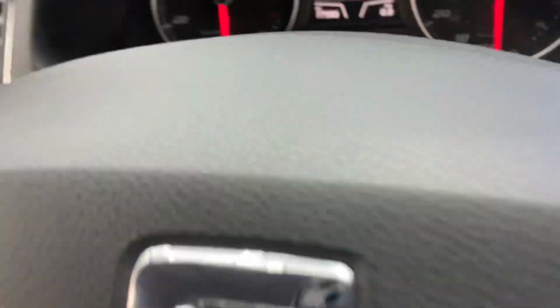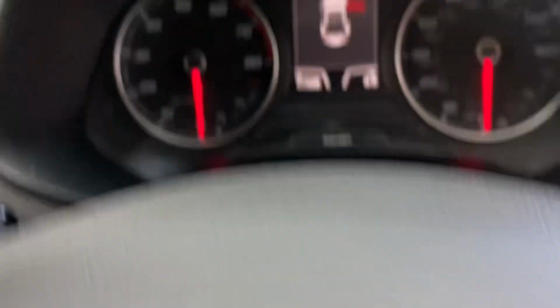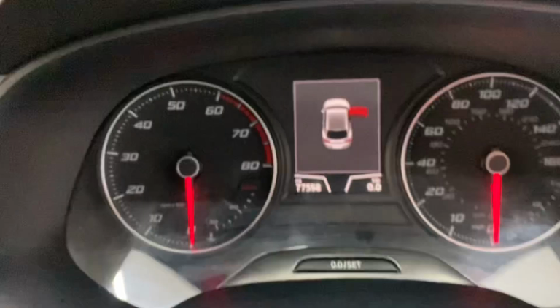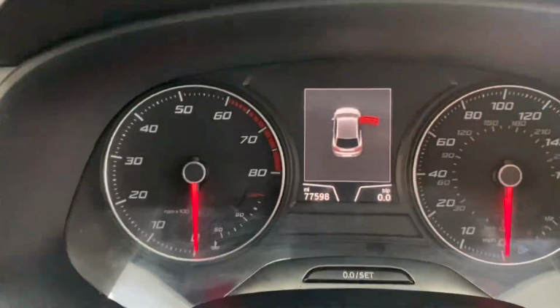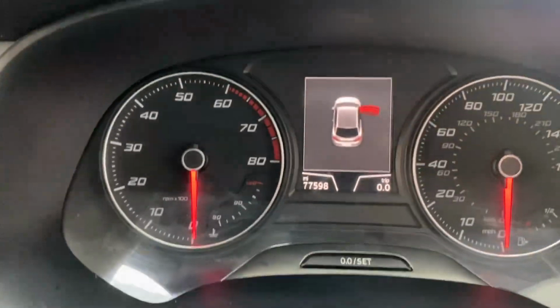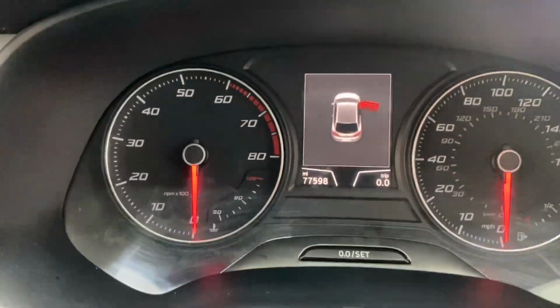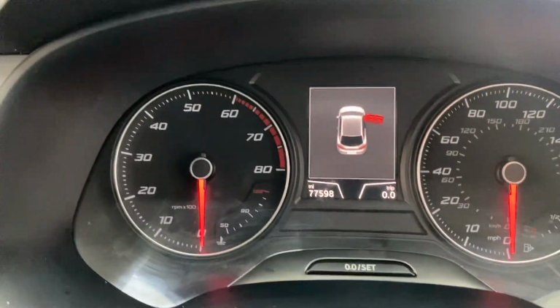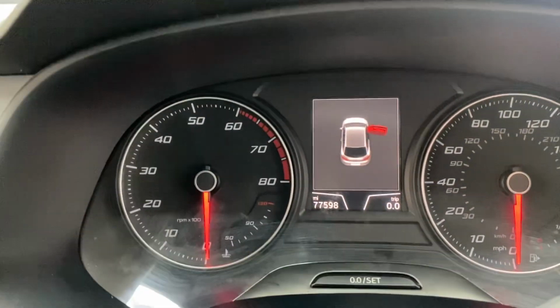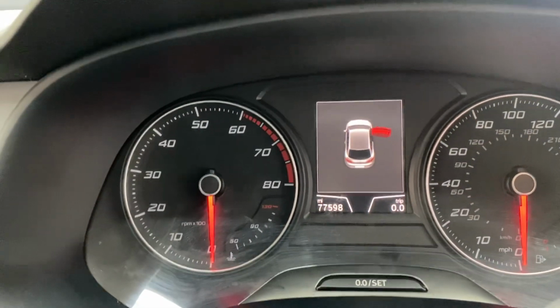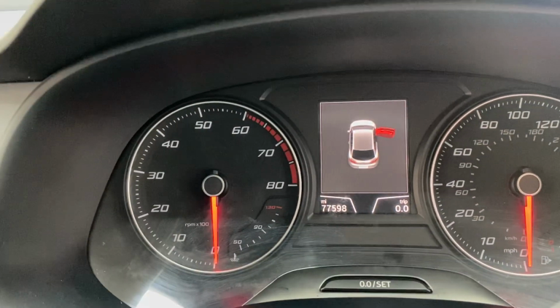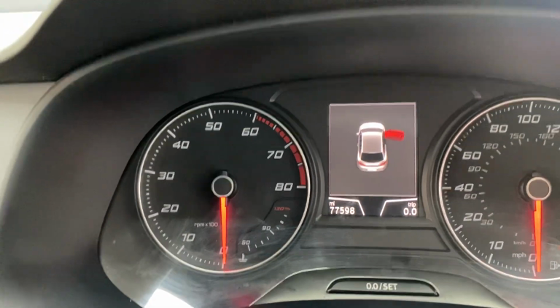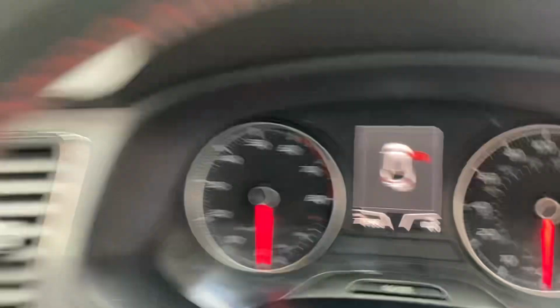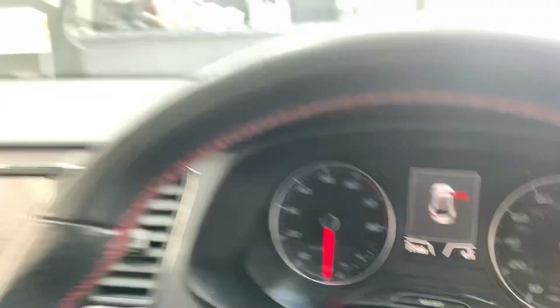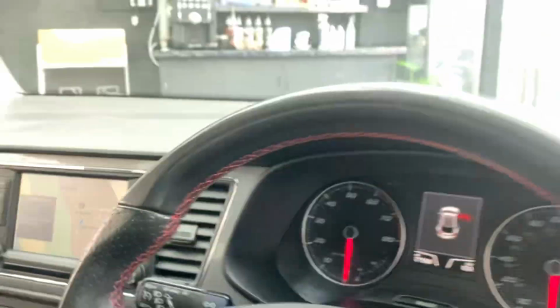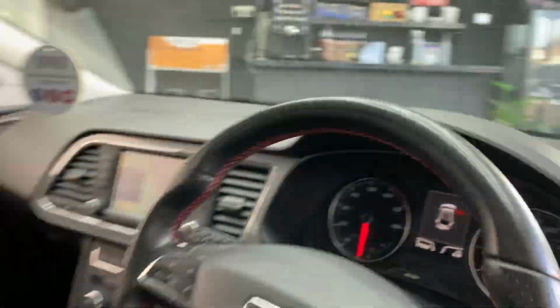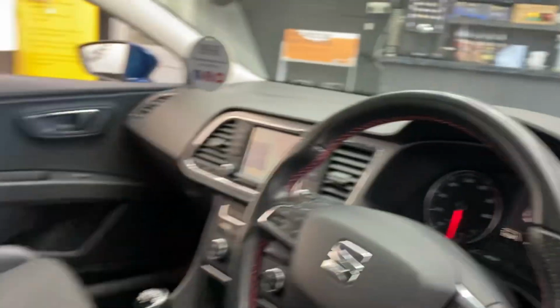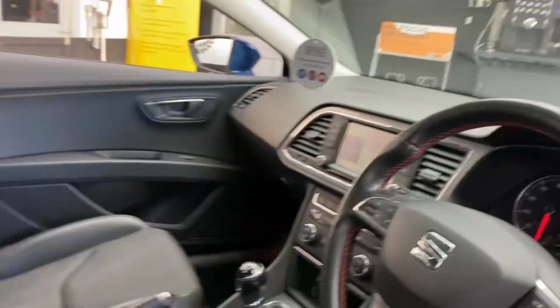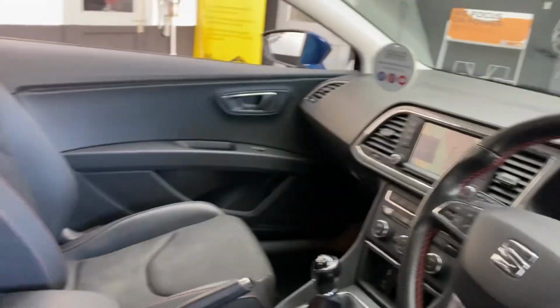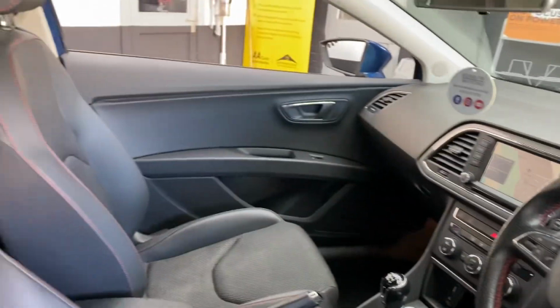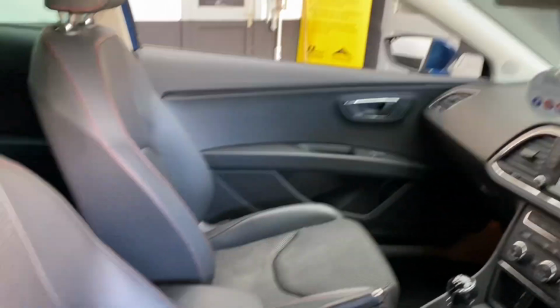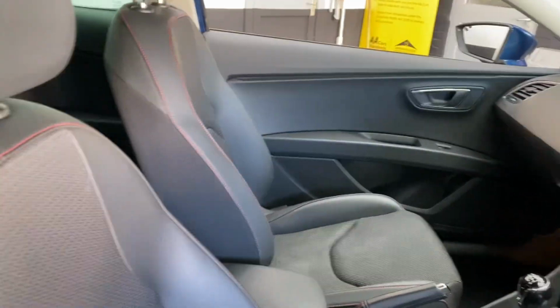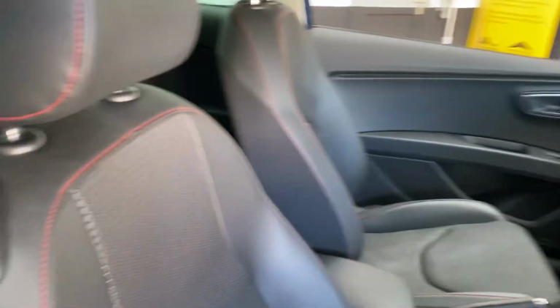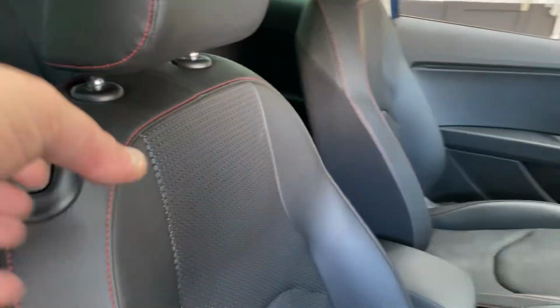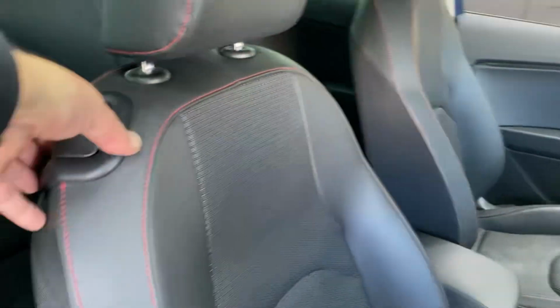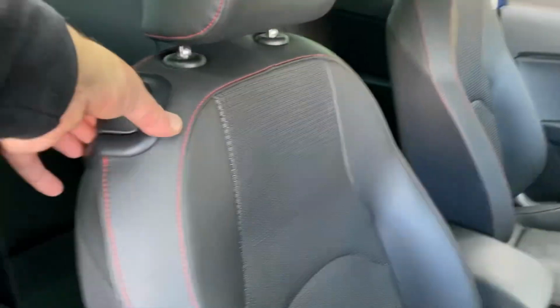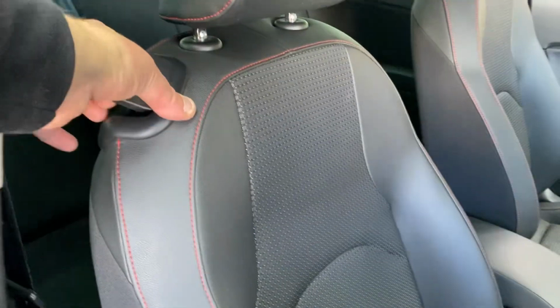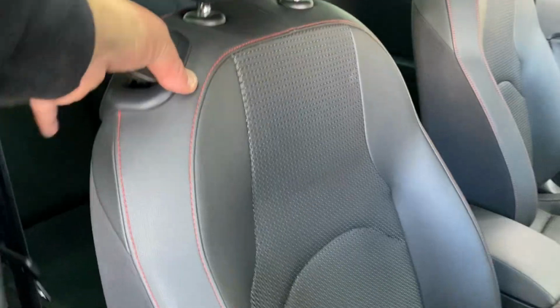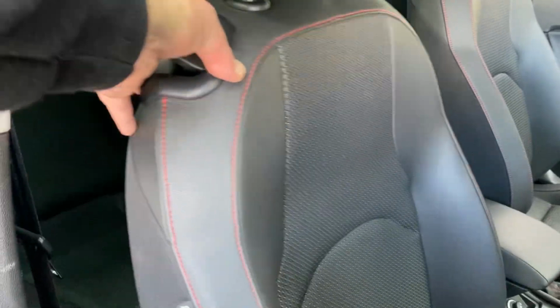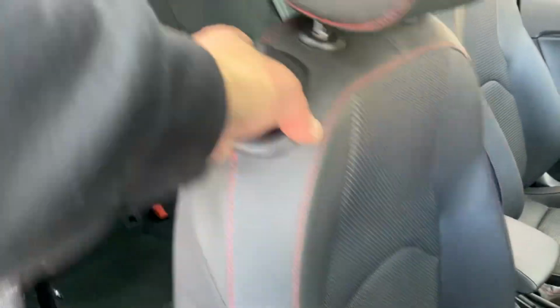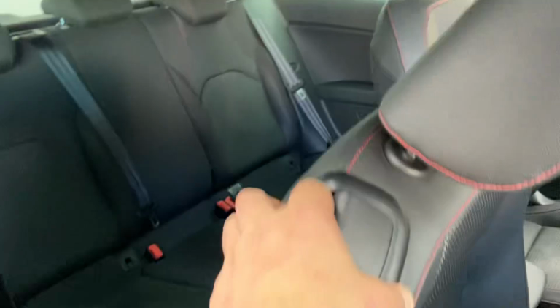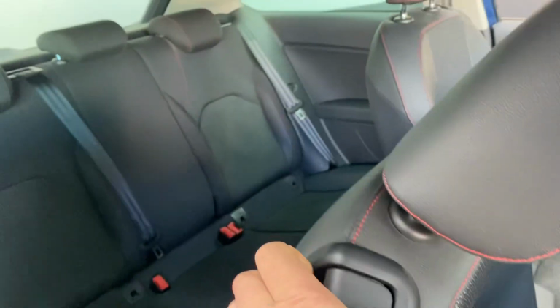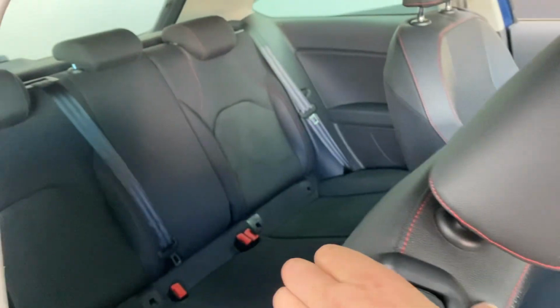There's the mileage: 77,598. It's got lots of good service history, including a cam belt change last year.